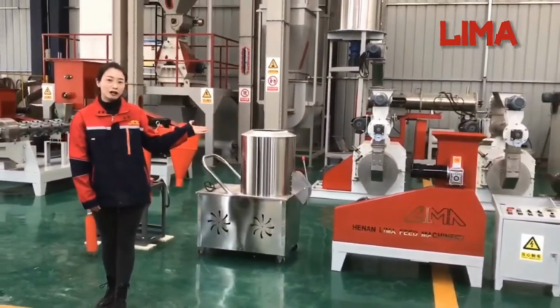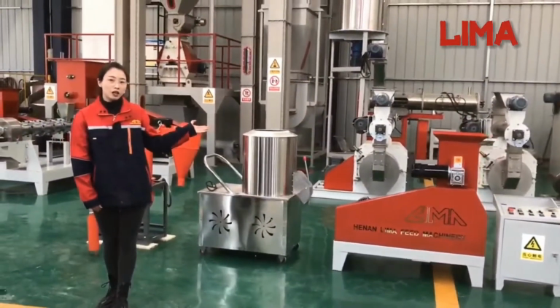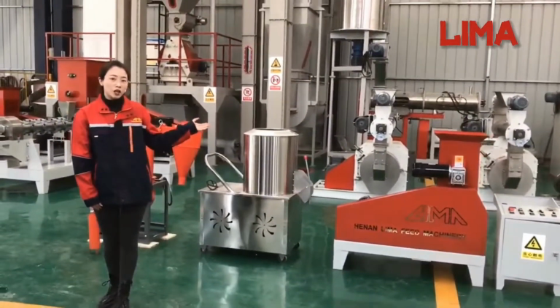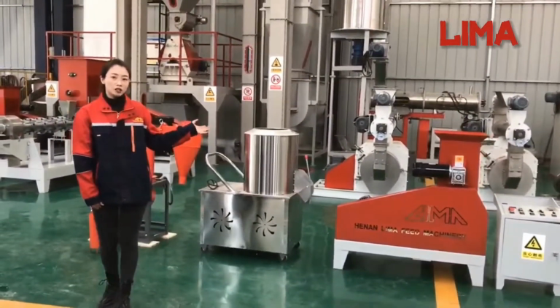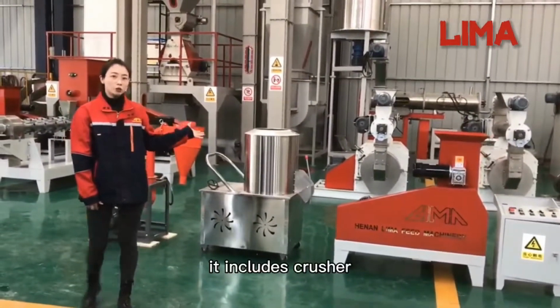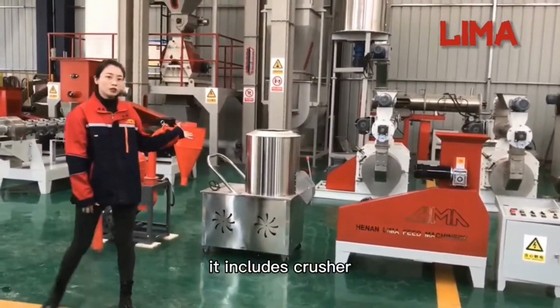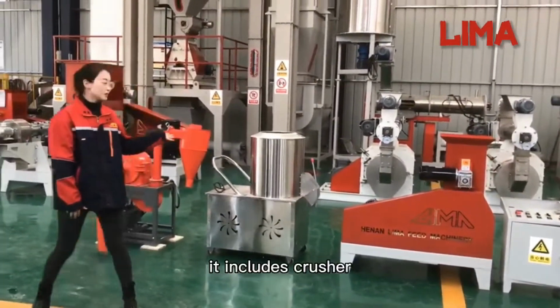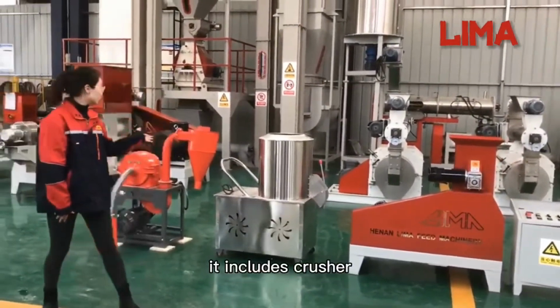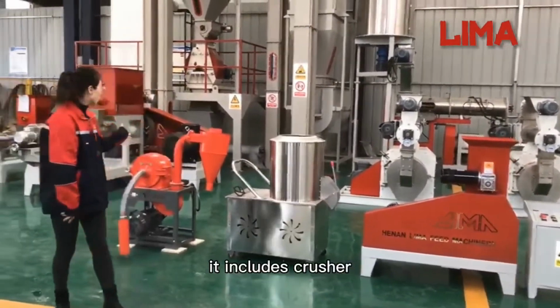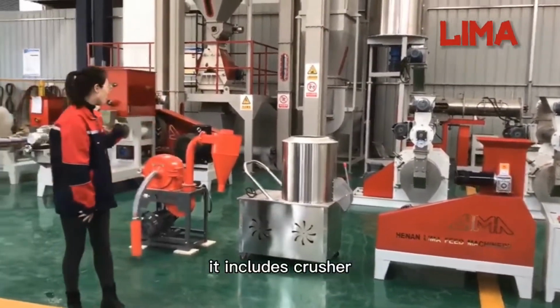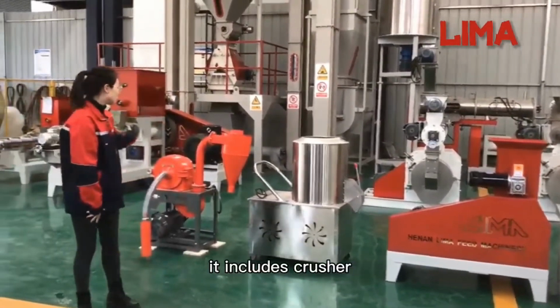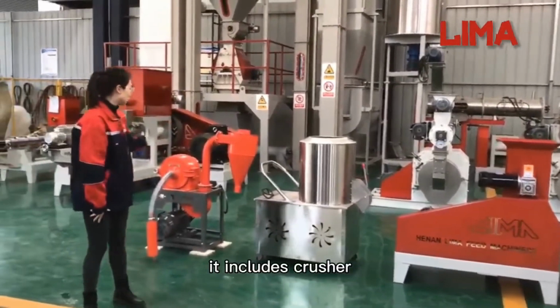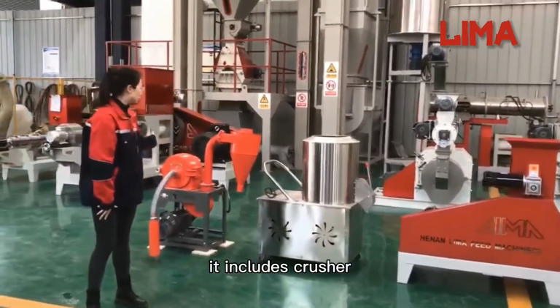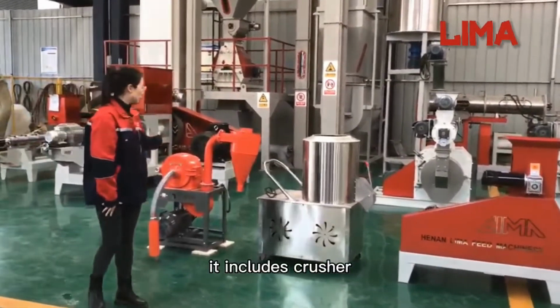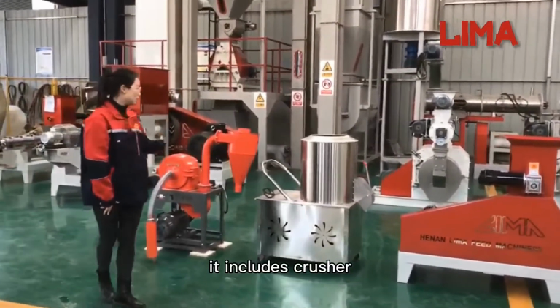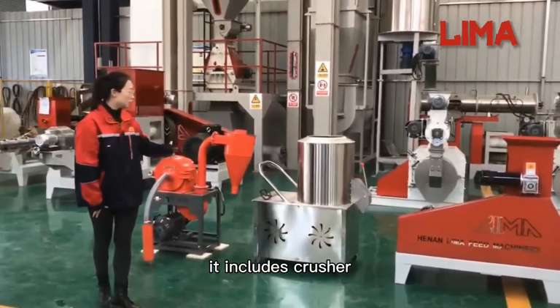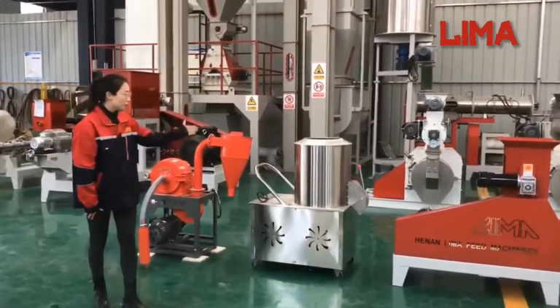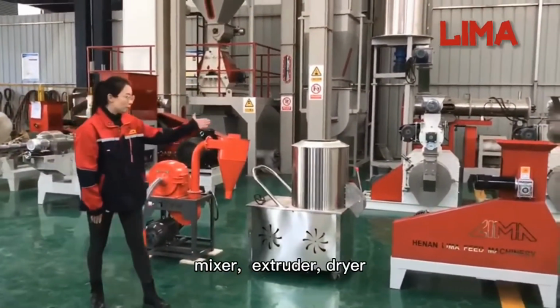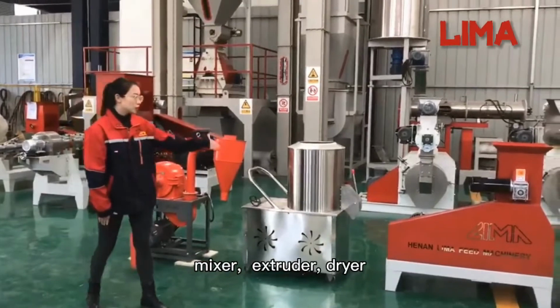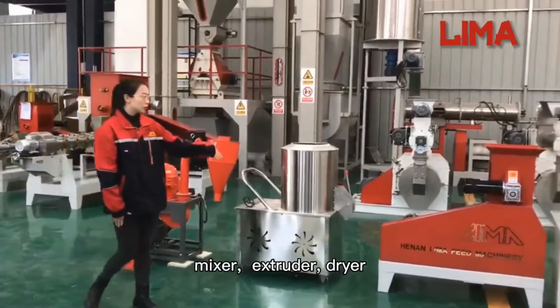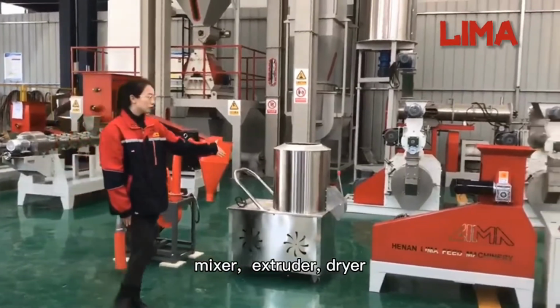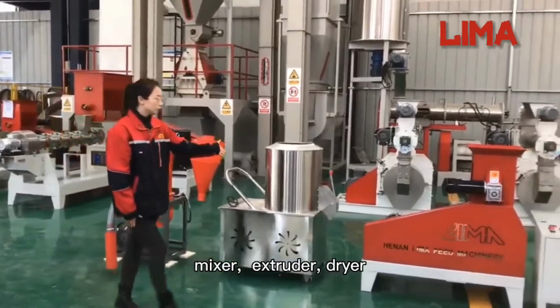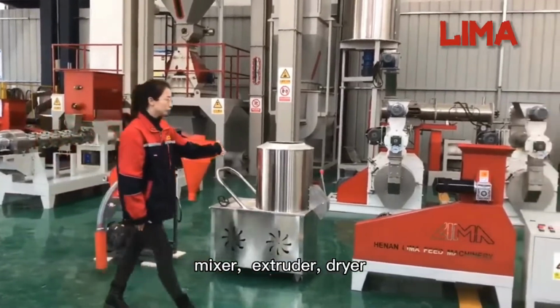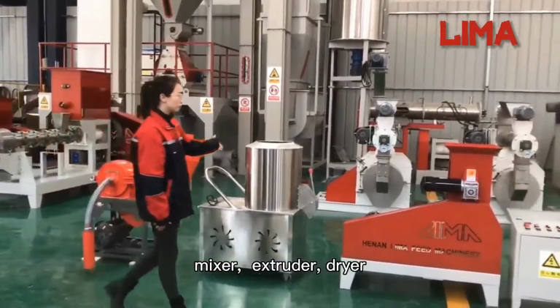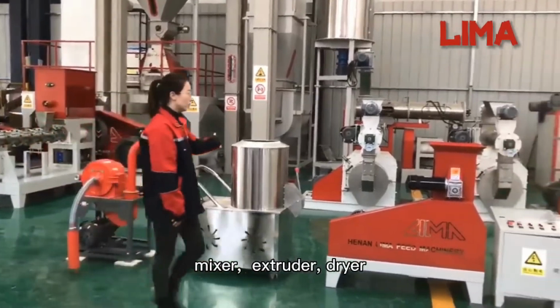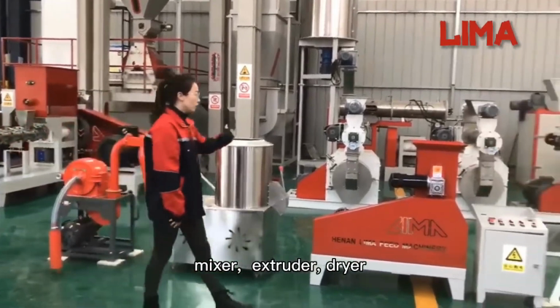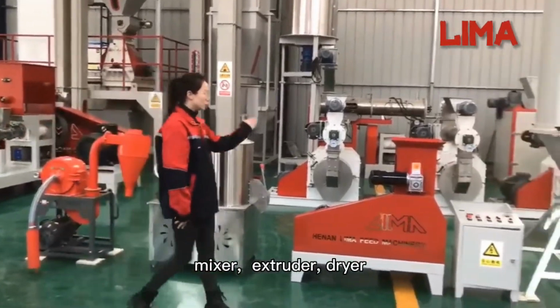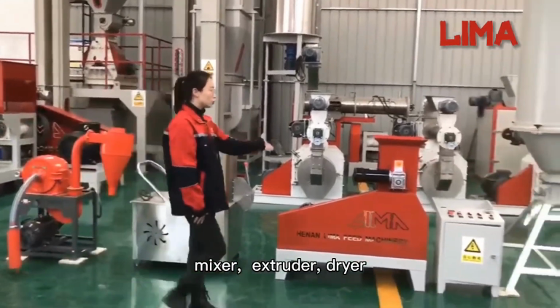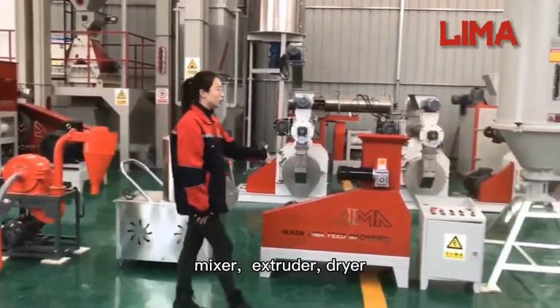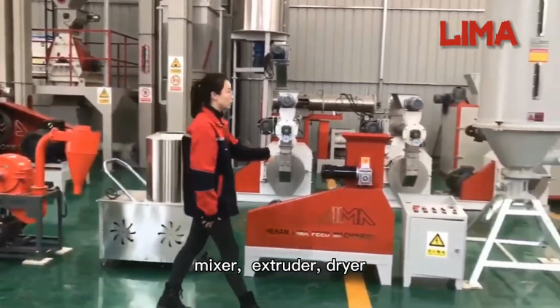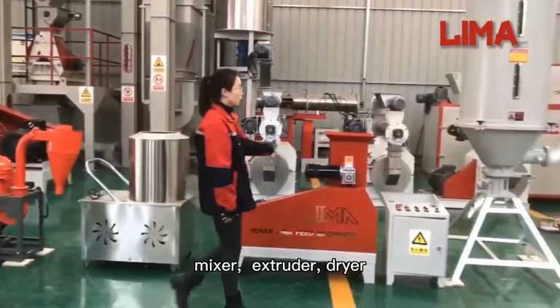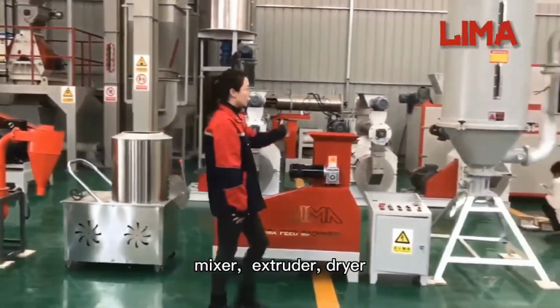It includes a crusher, mixer, extruder, and dryer.